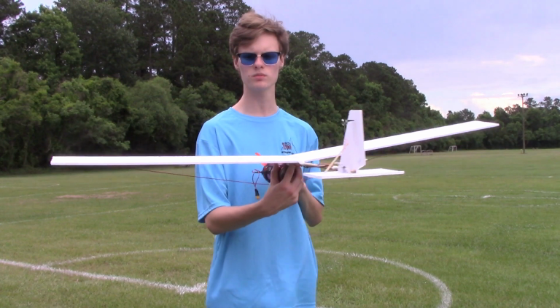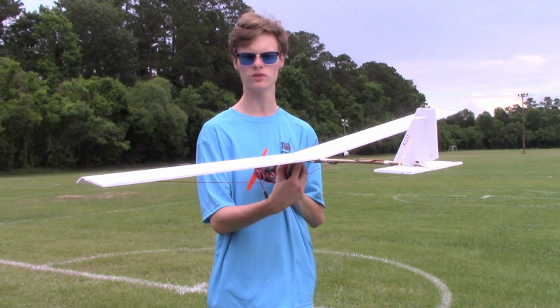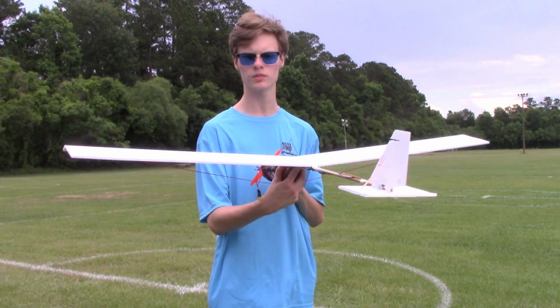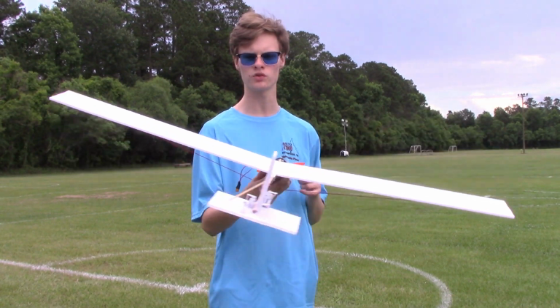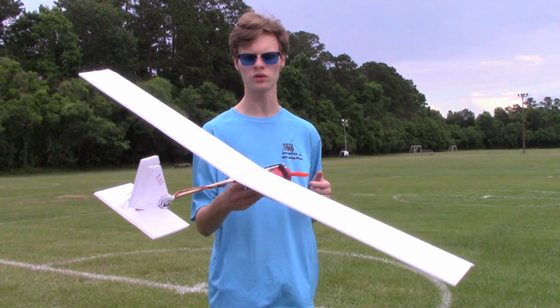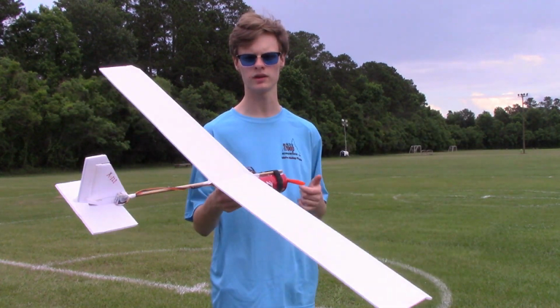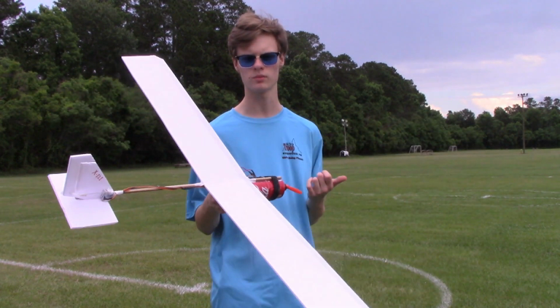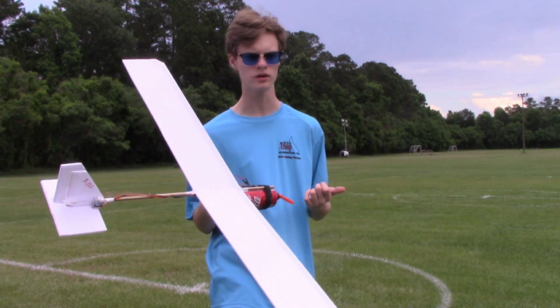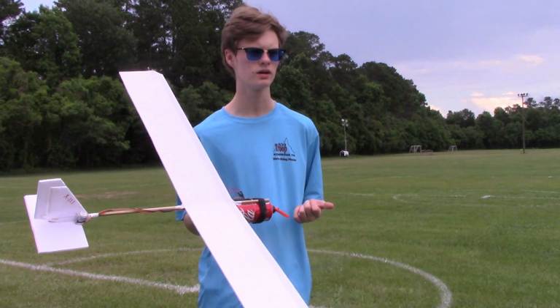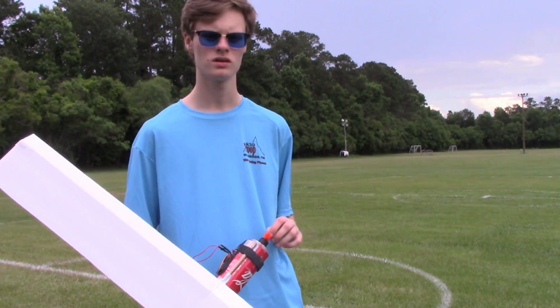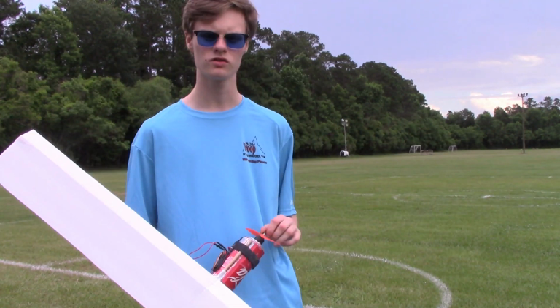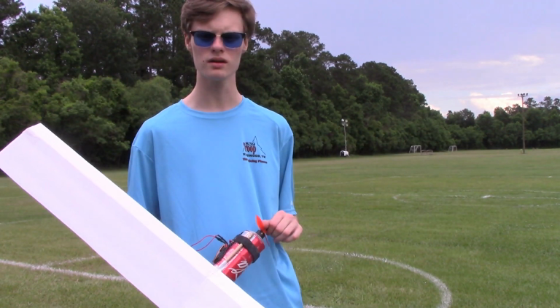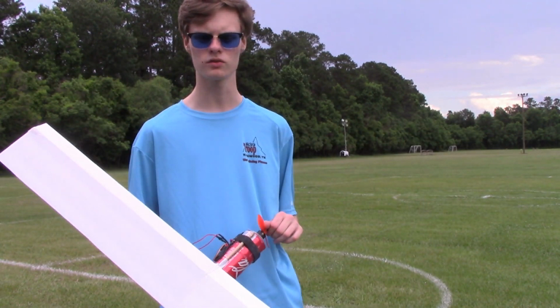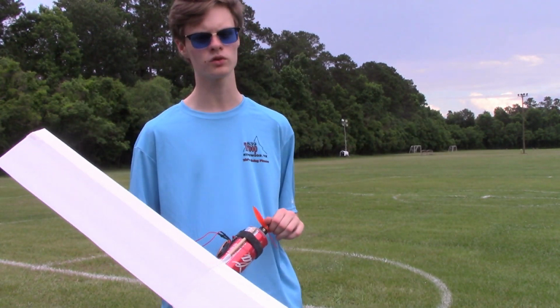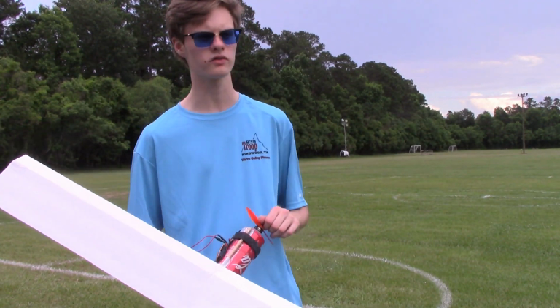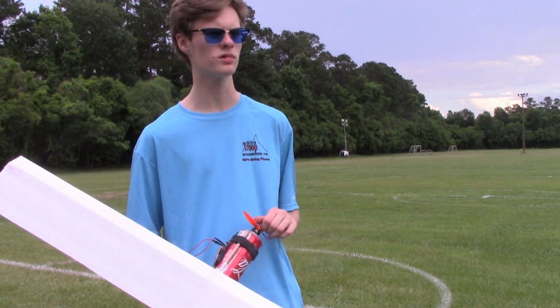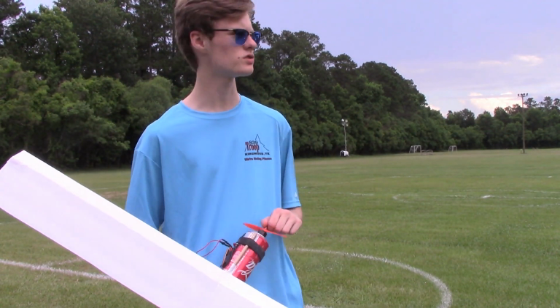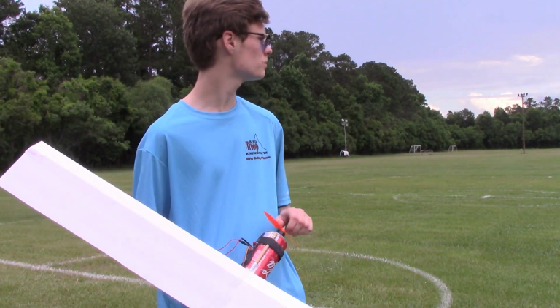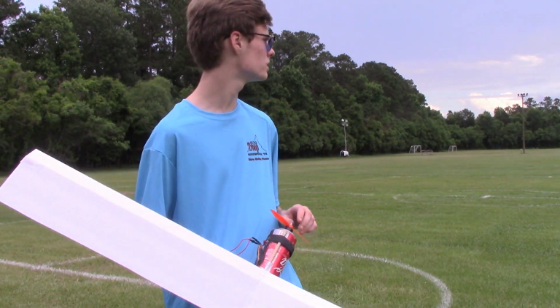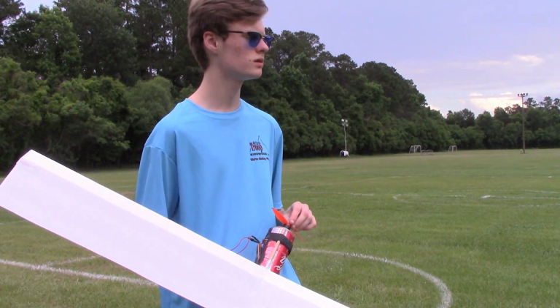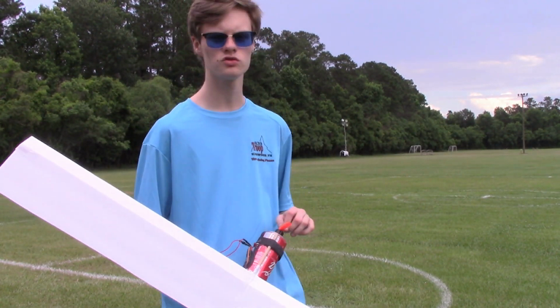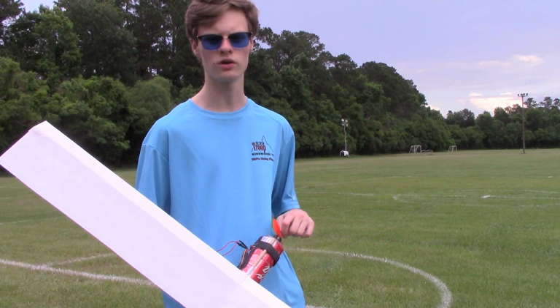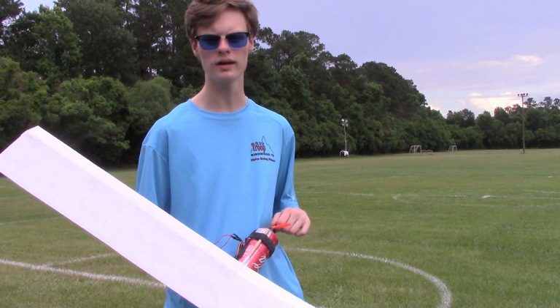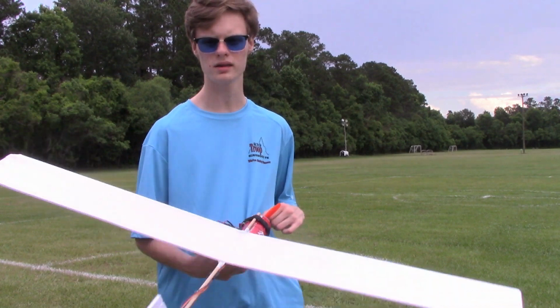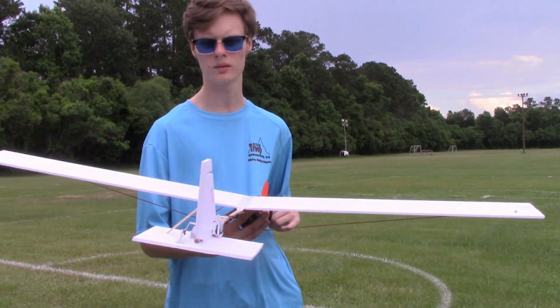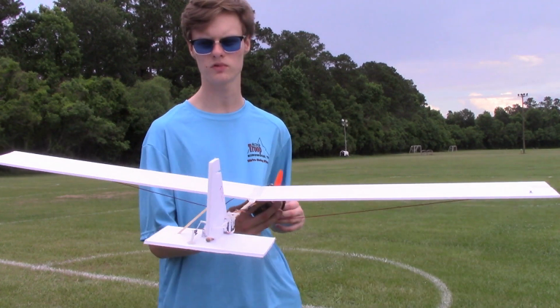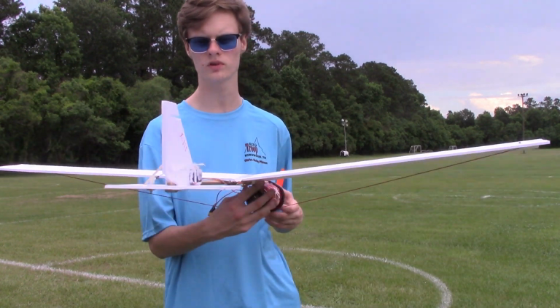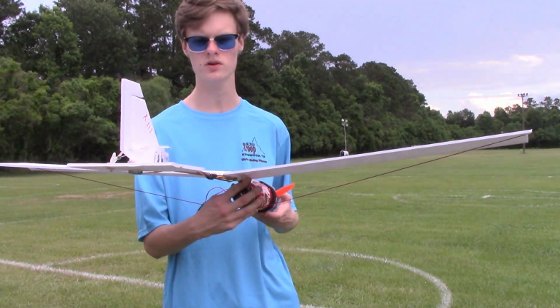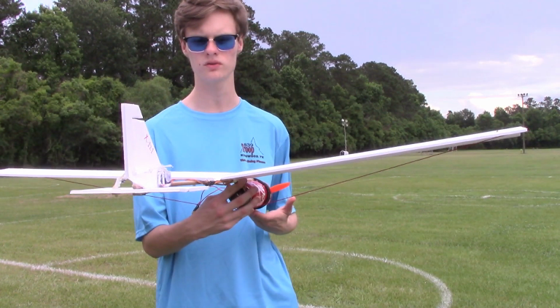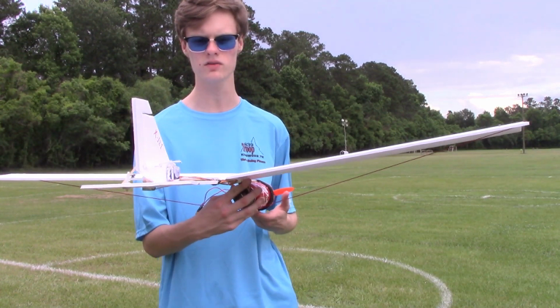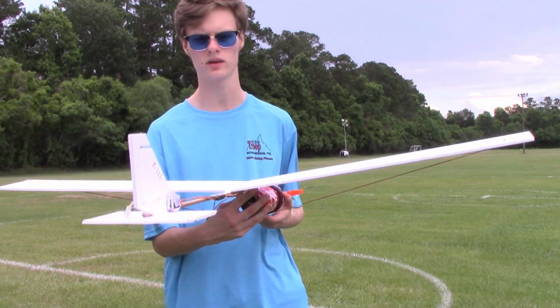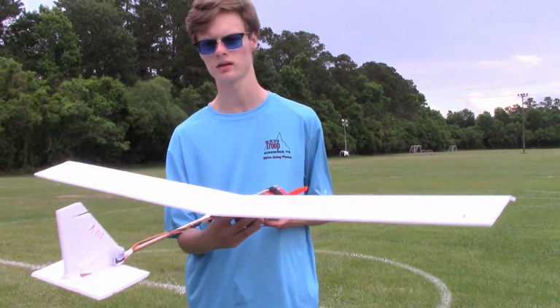So we're going to be flying my Coca-Cola plane at the park. It's a little gusty, but it should be all right. So let's go ahead and fly this thing.